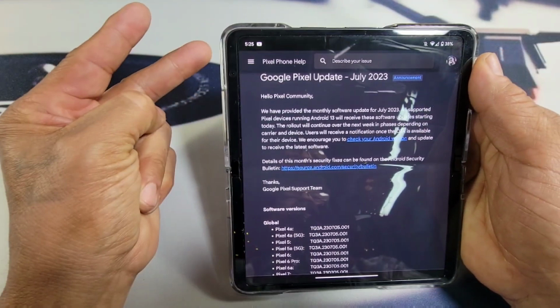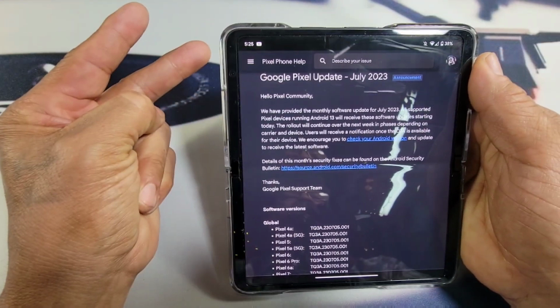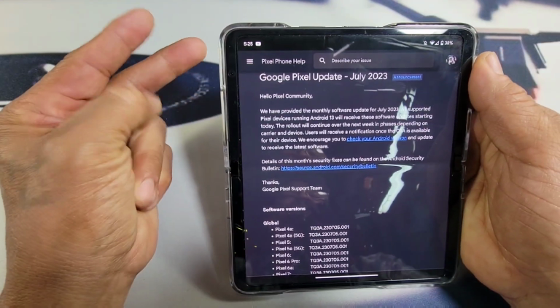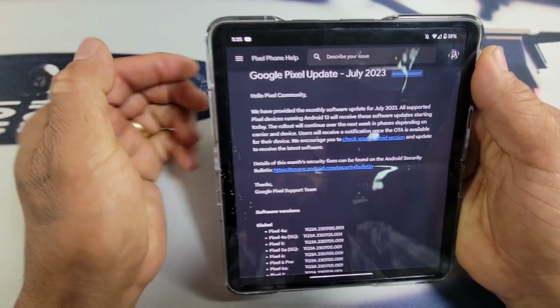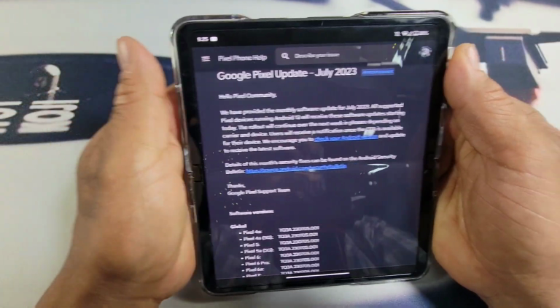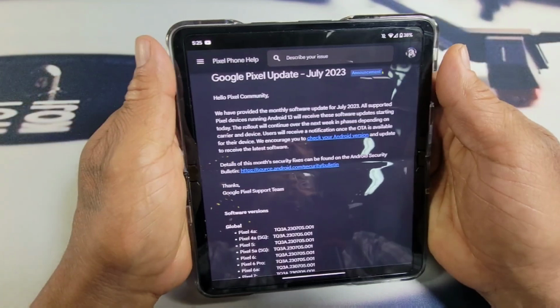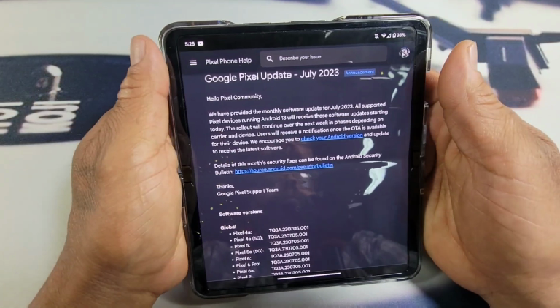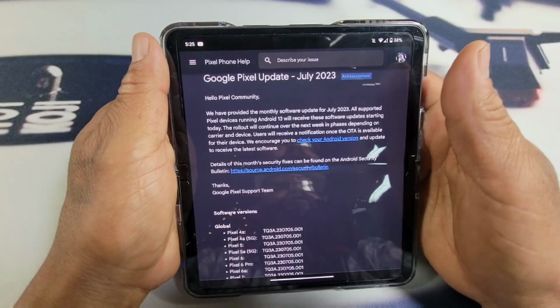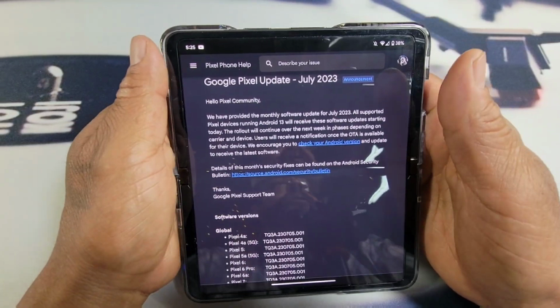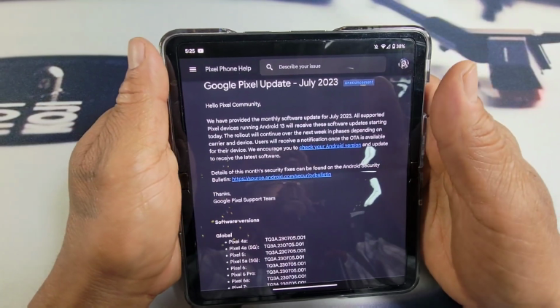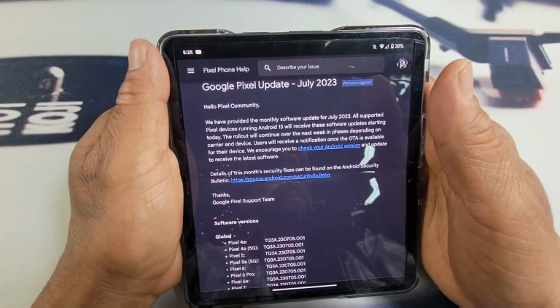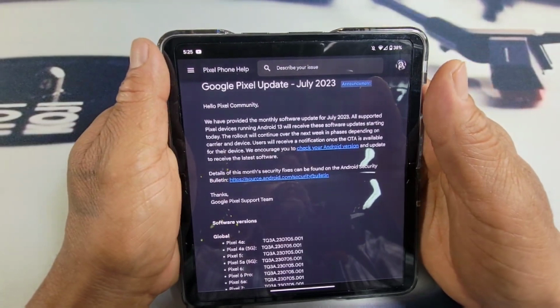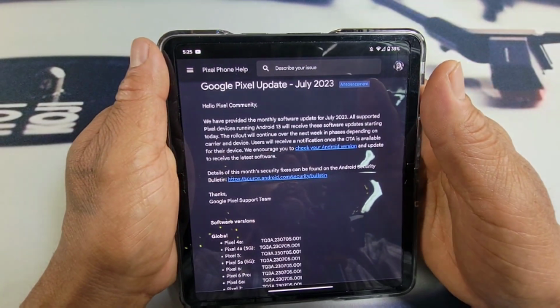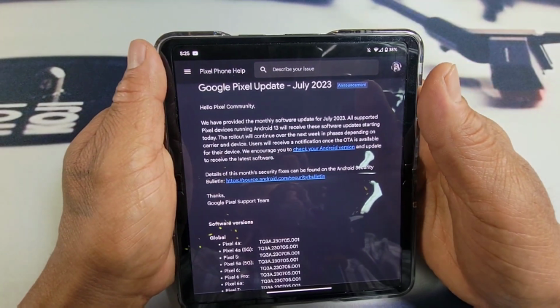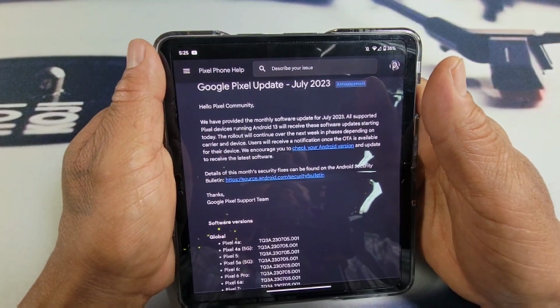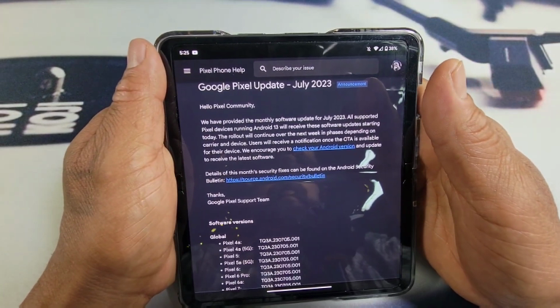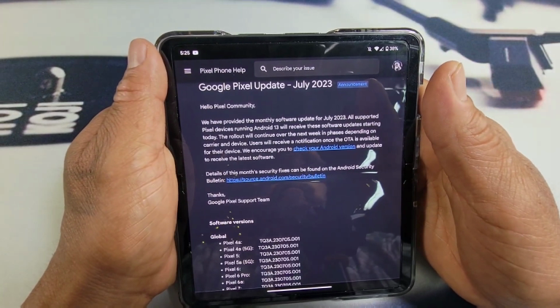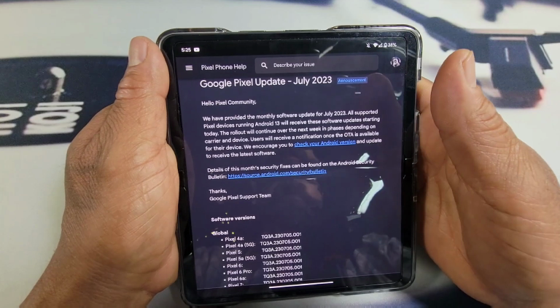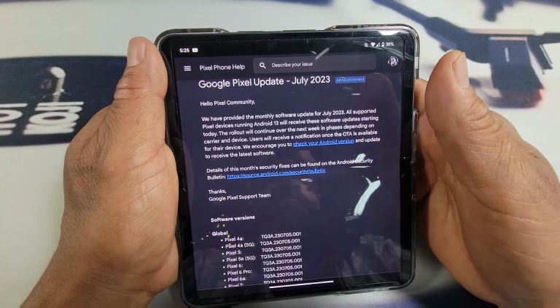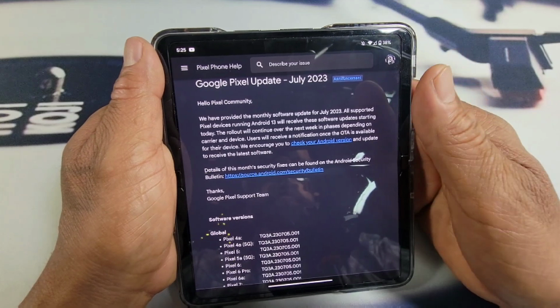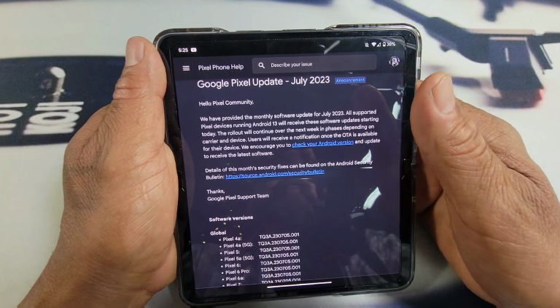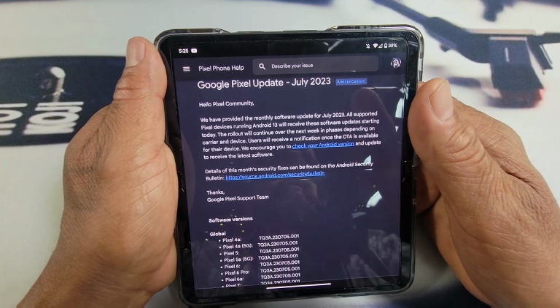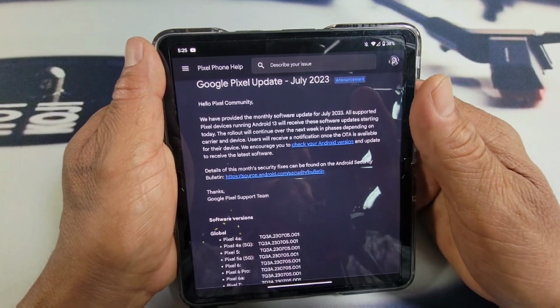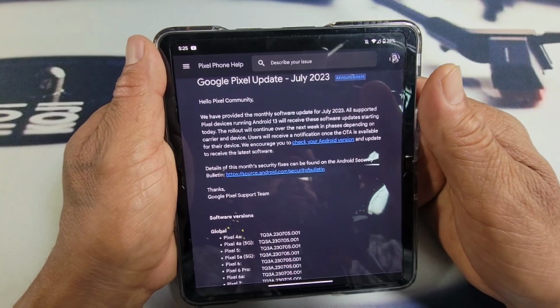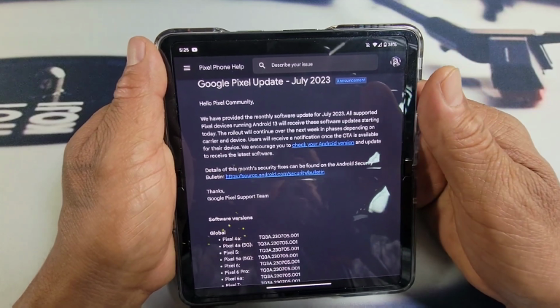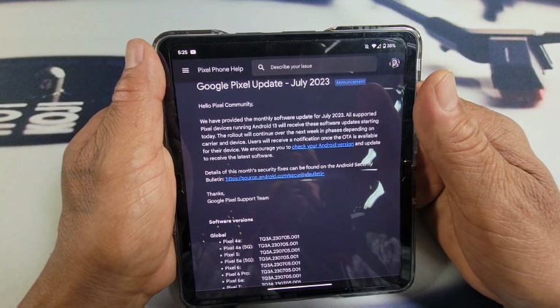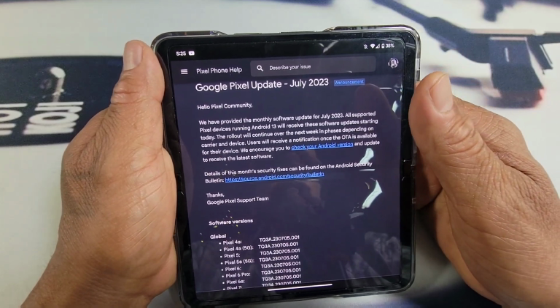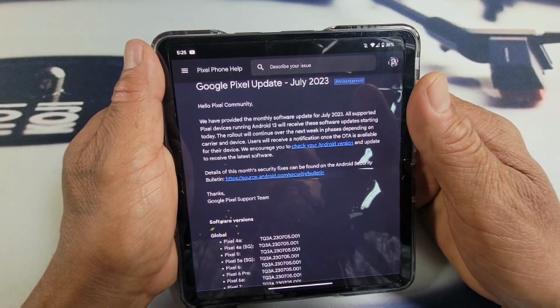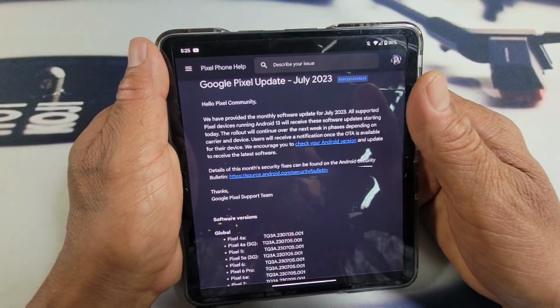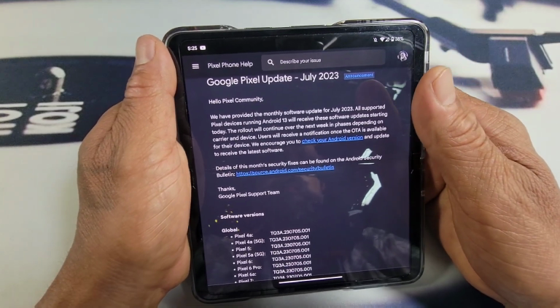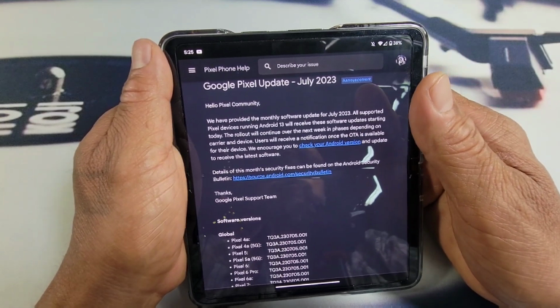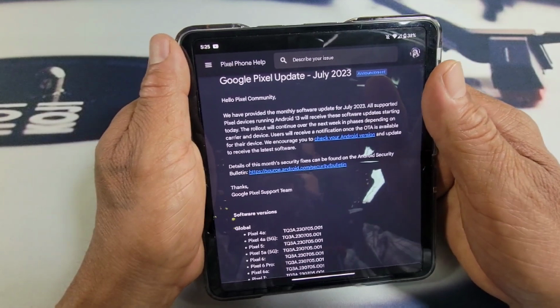Hey everybody, welcome back to my Project 13. Thanks for coming on by and checking out this video. Appreciate your time and your support.